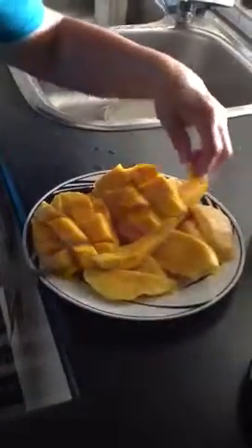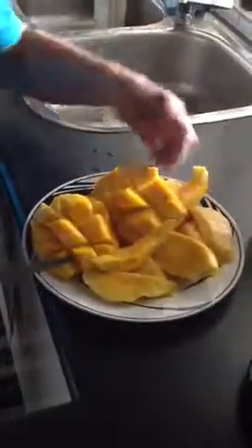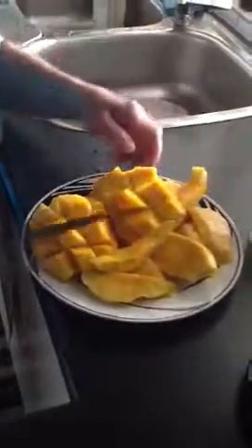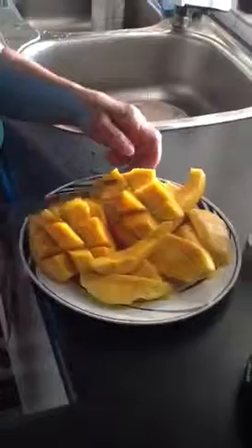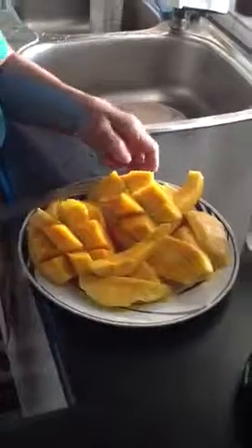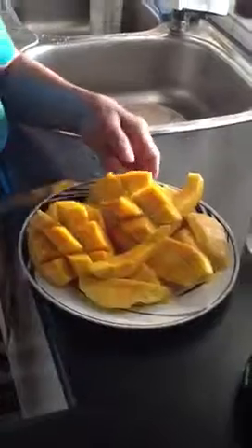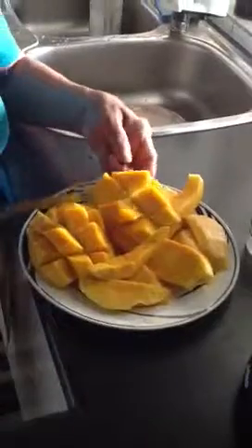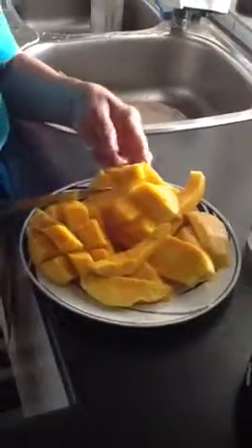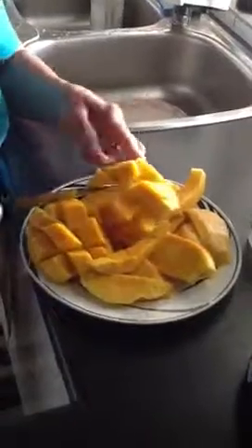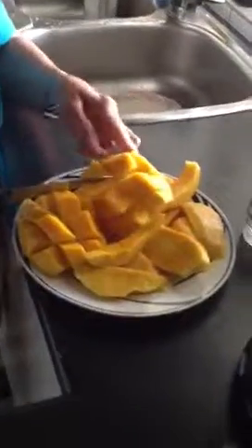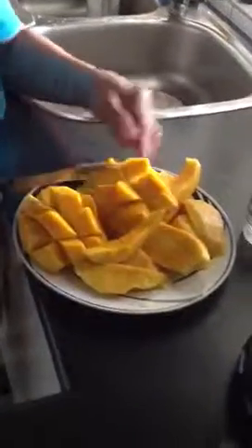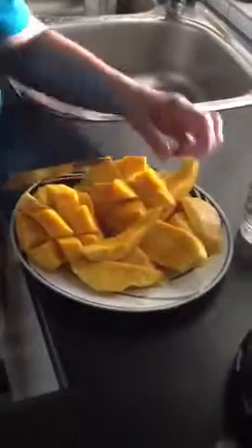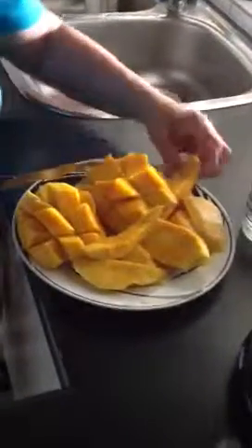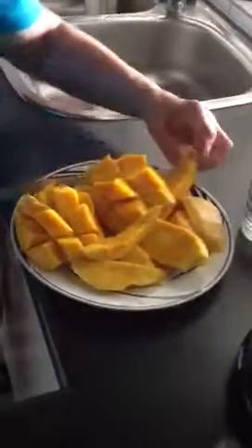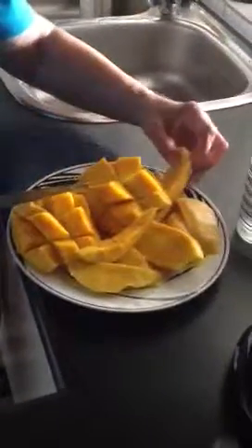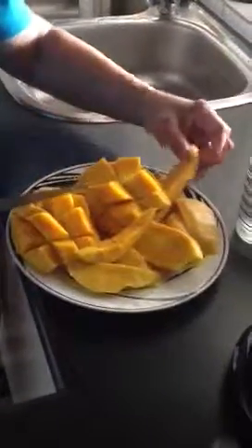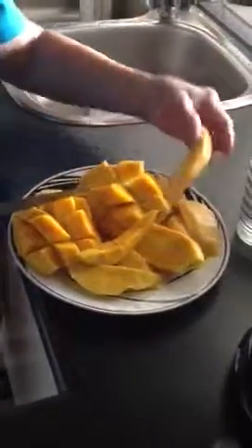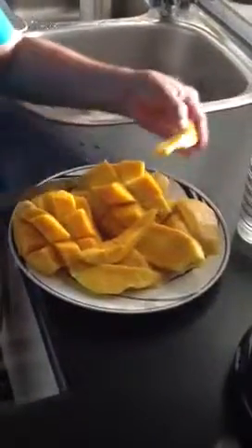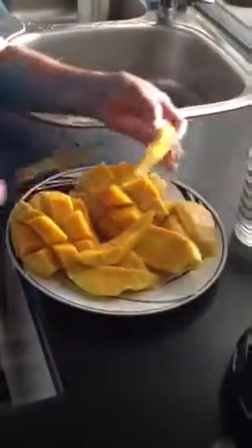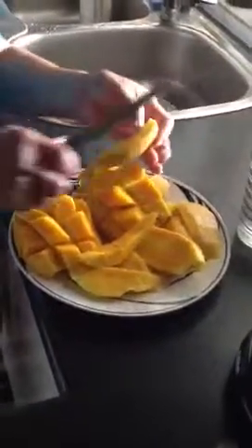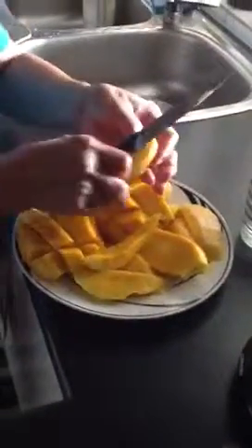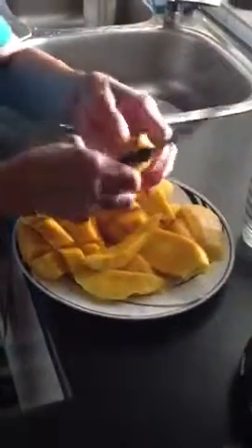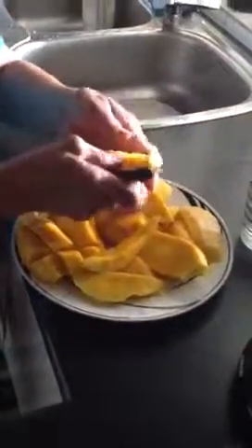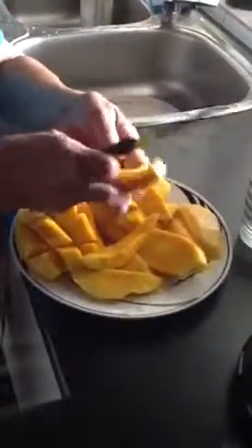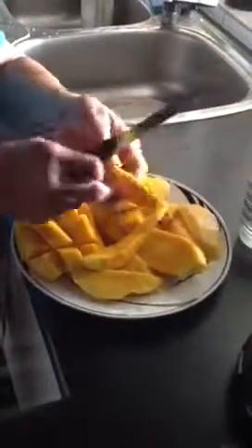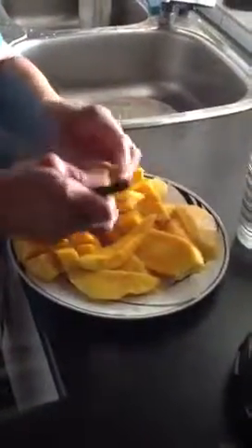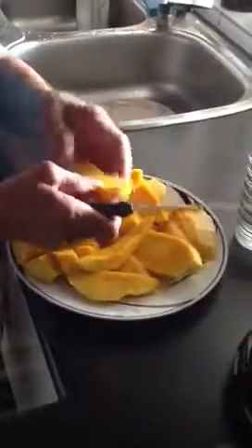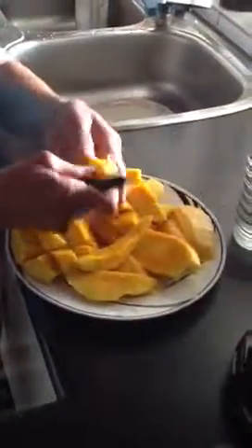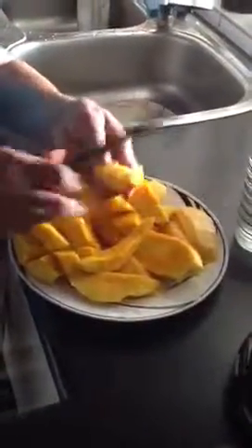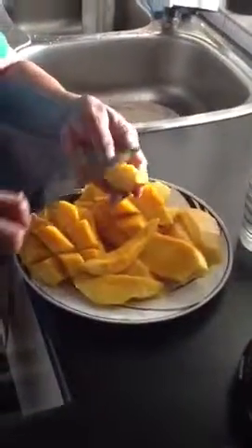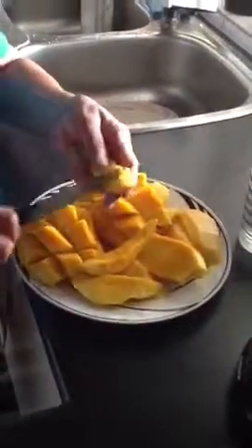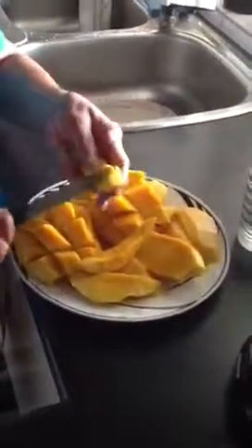So that's it. That's how to cut your mango in Jean's kitchen.